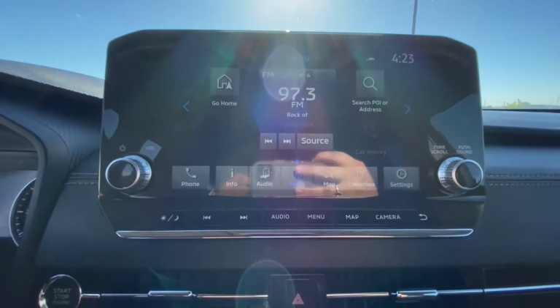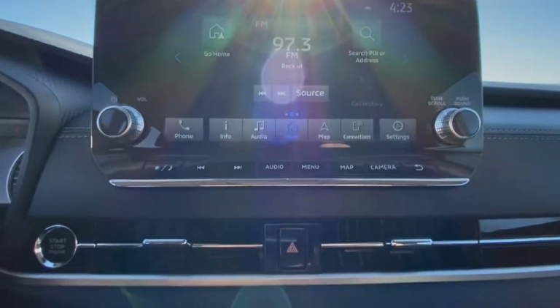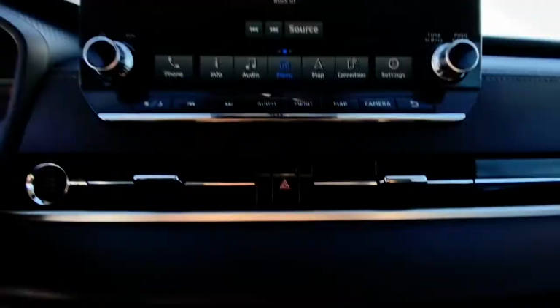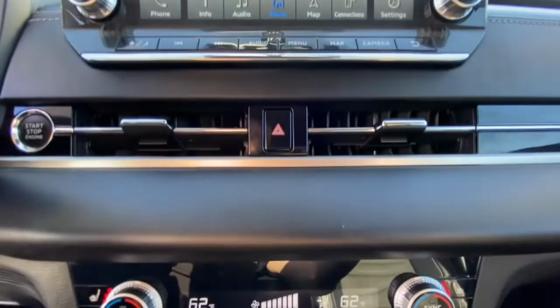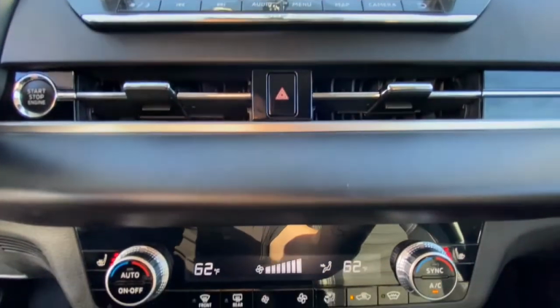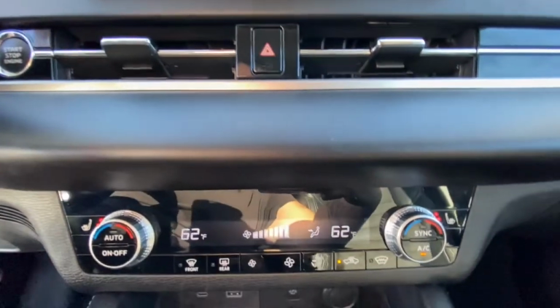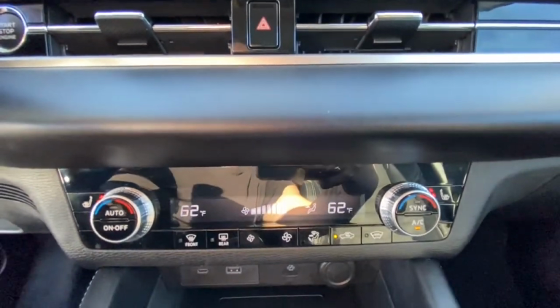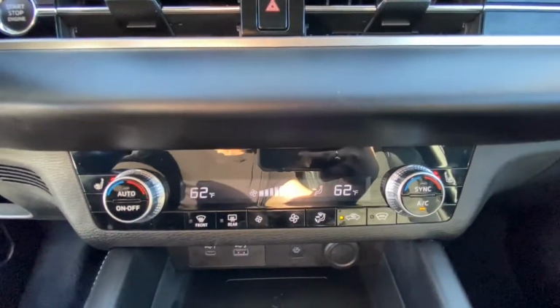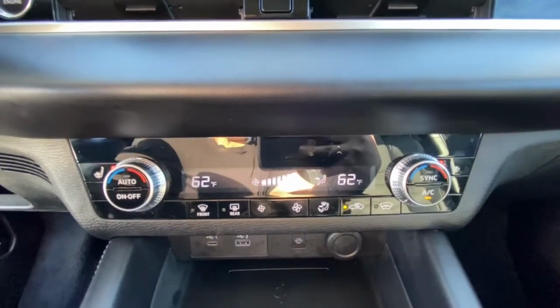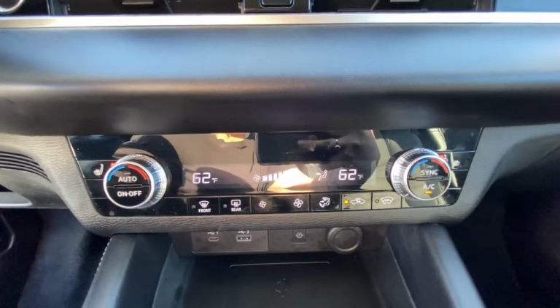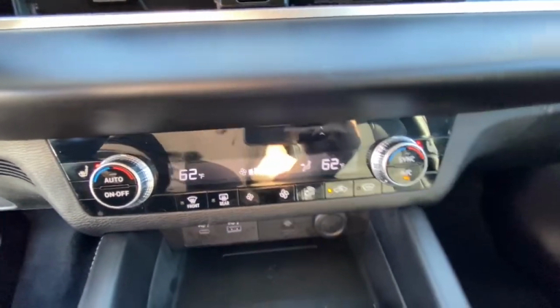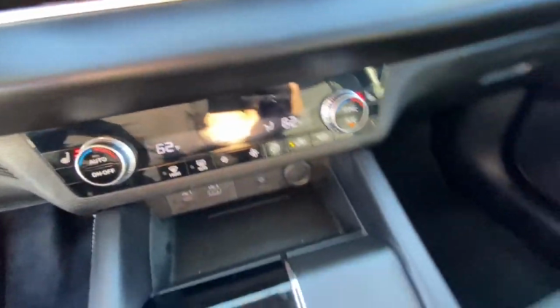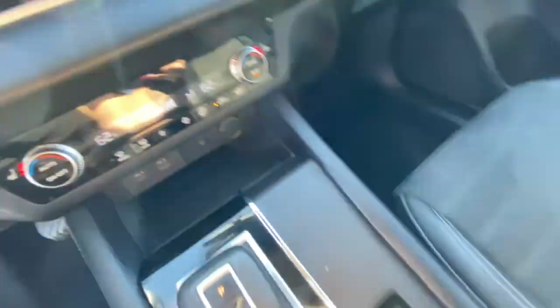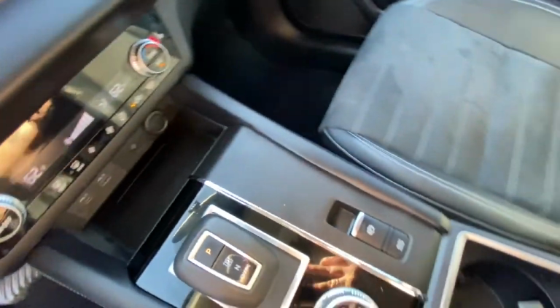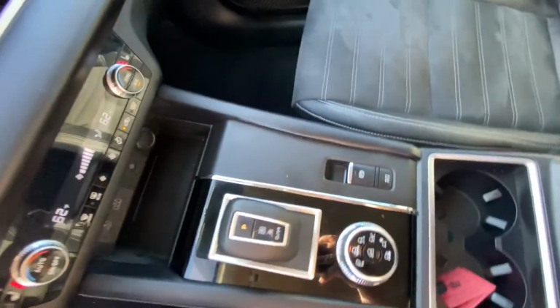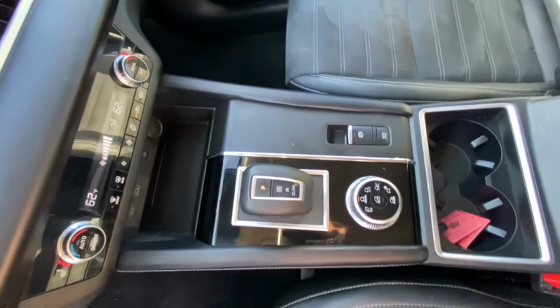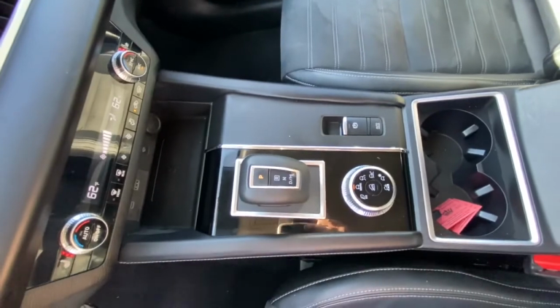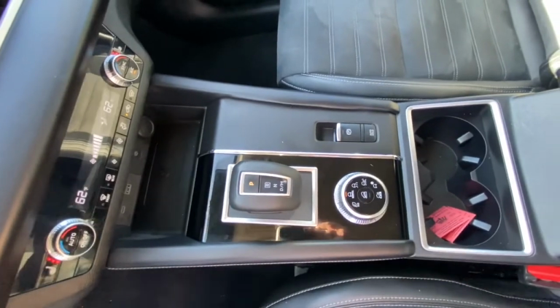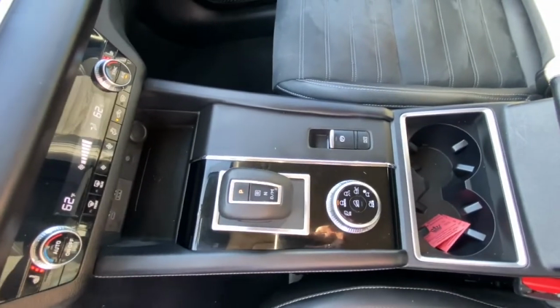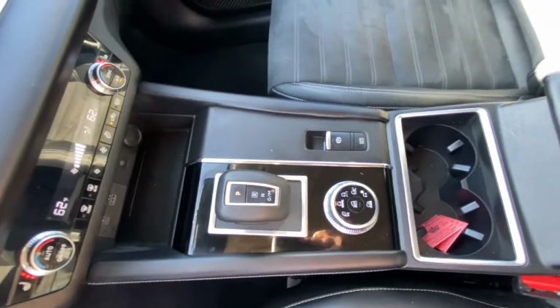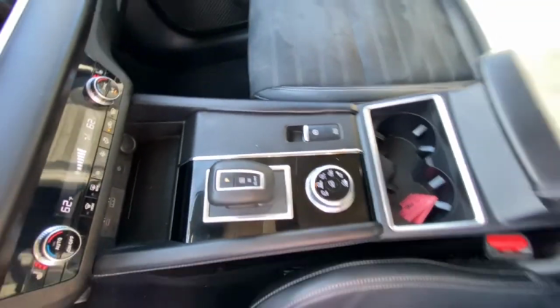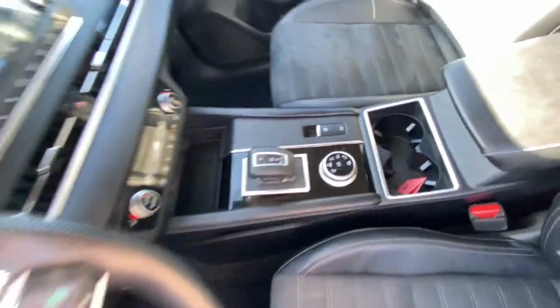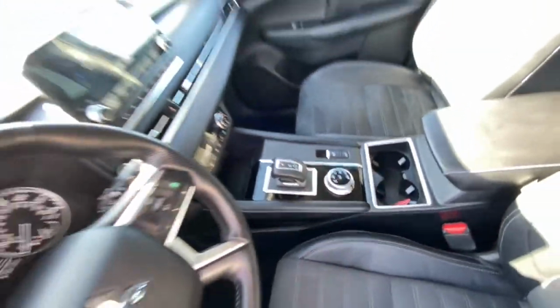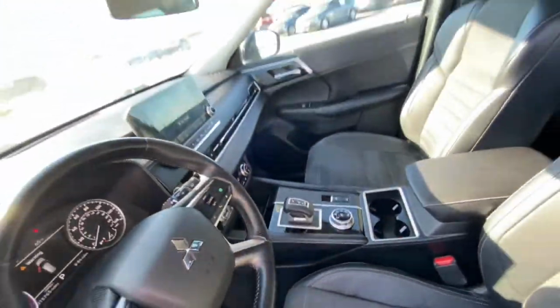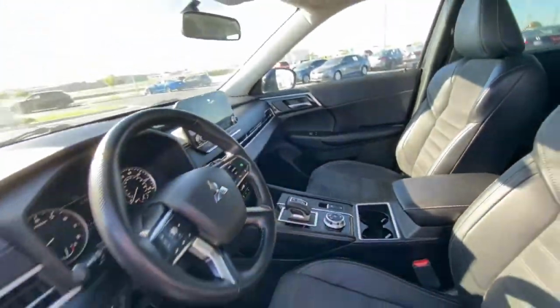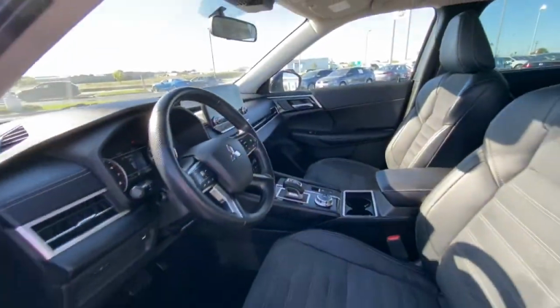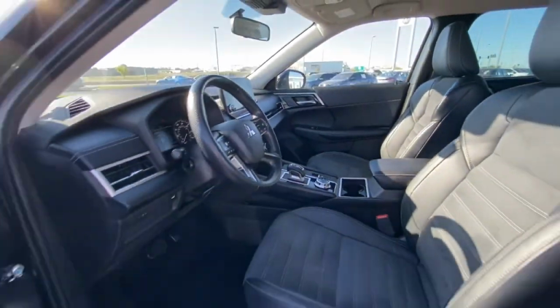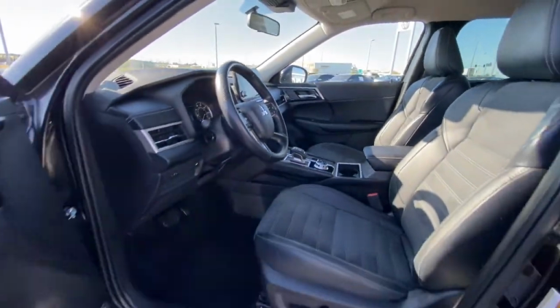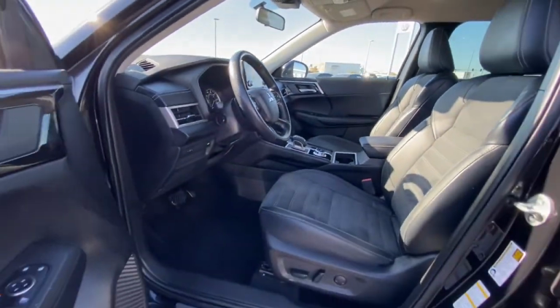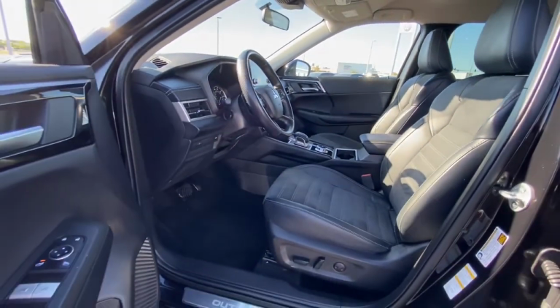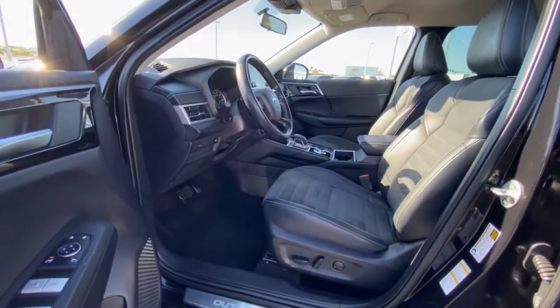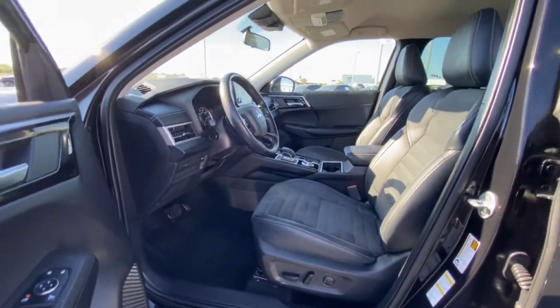Make the journey with confidence in this comfortable, well-equipped Outlander. Come in for a test drive. Our team will make it the best part of your day.